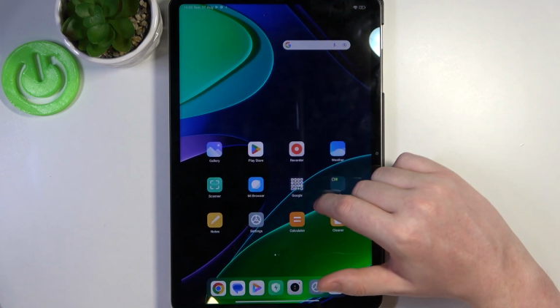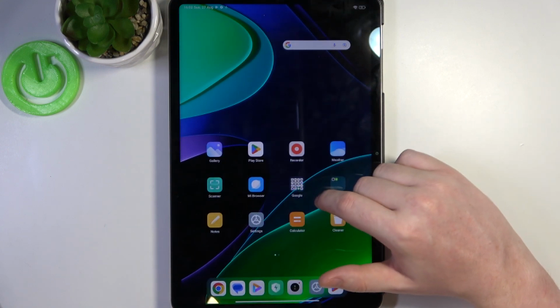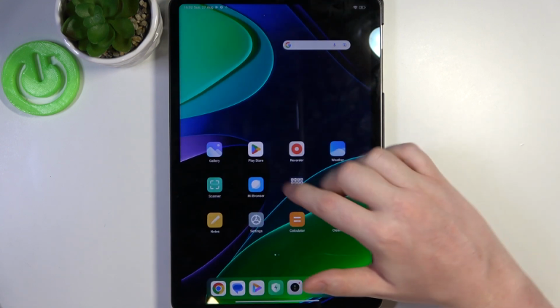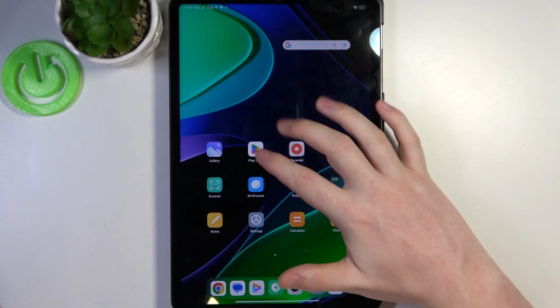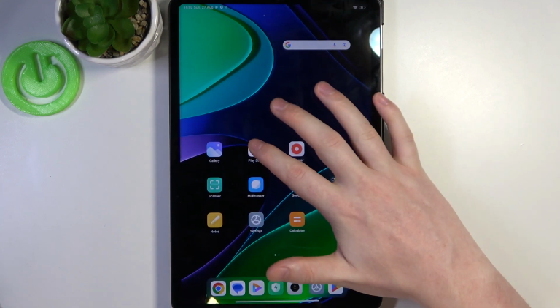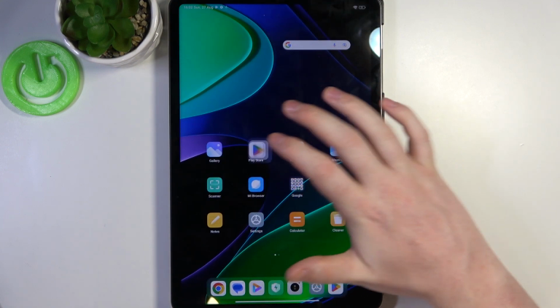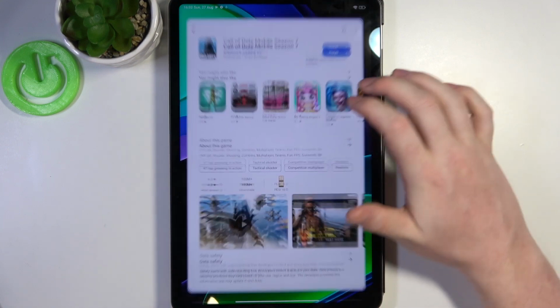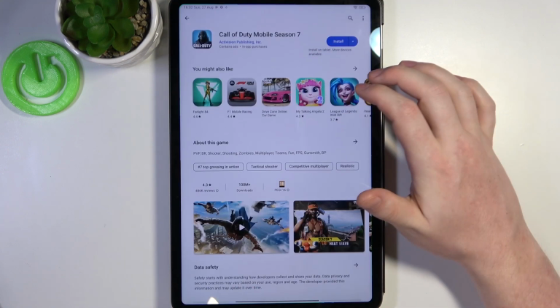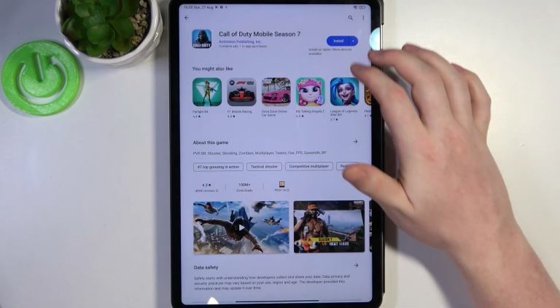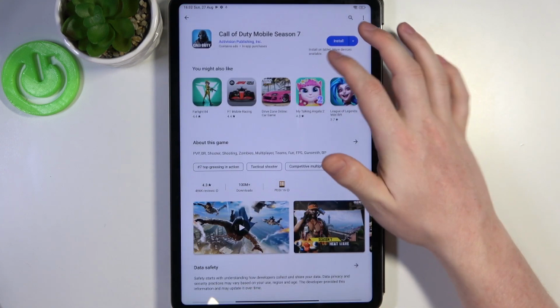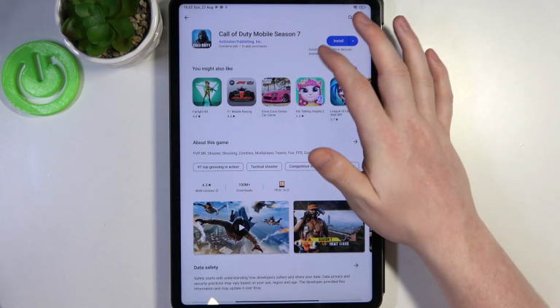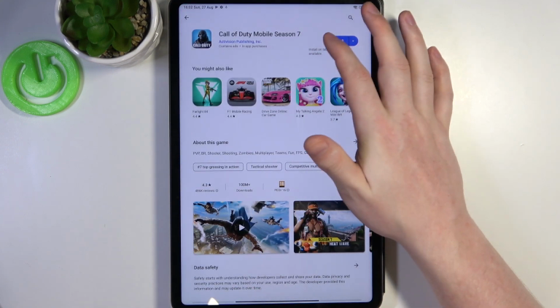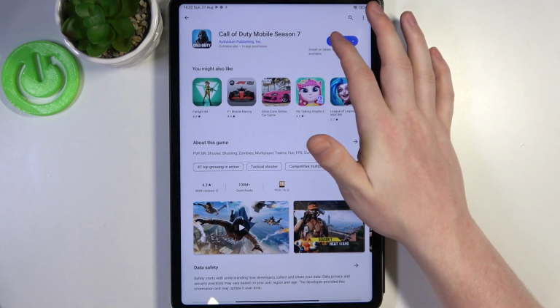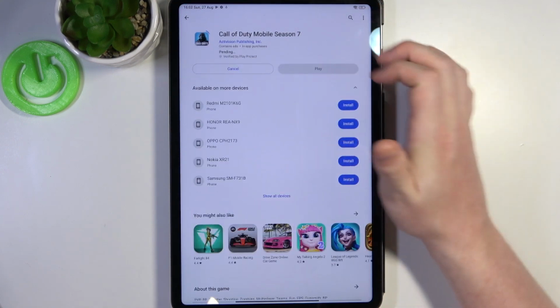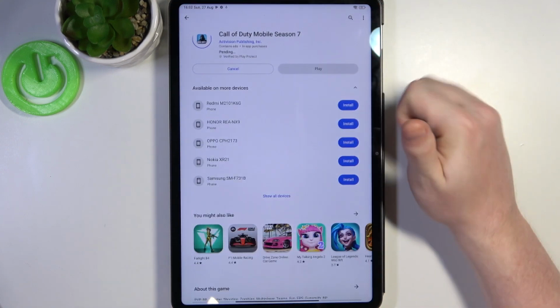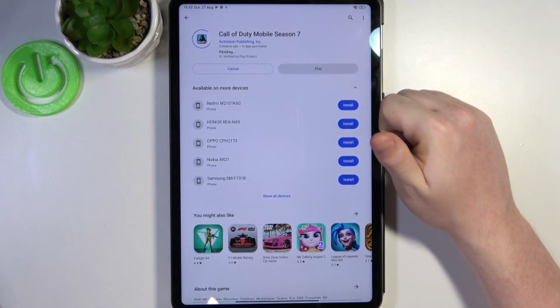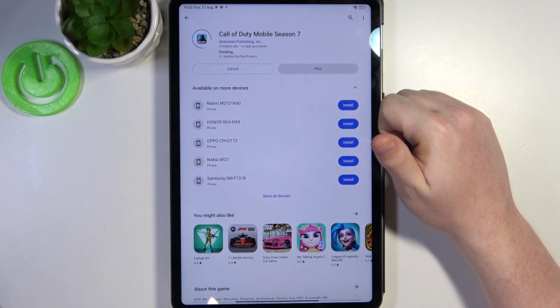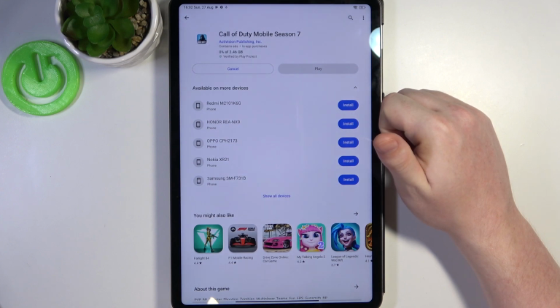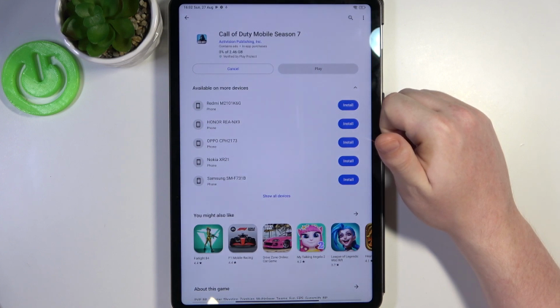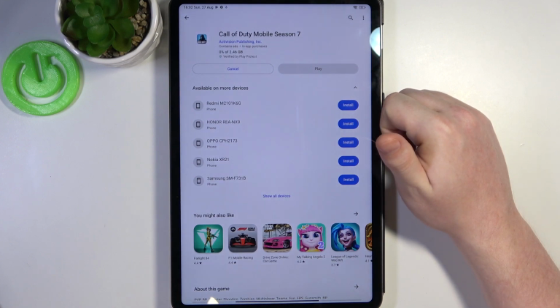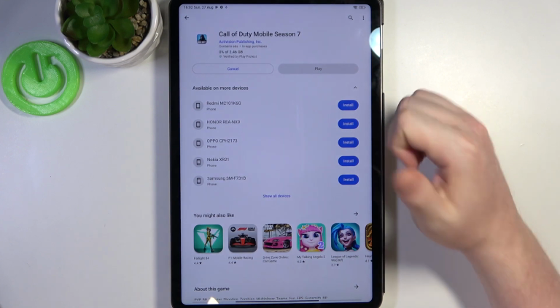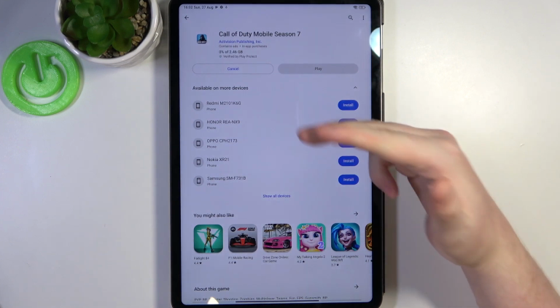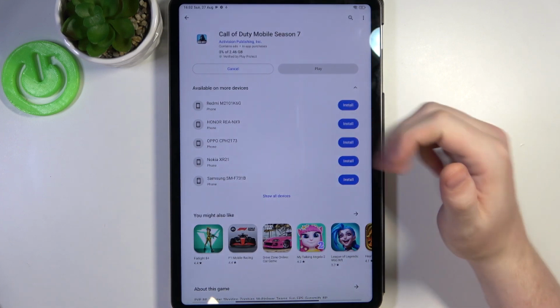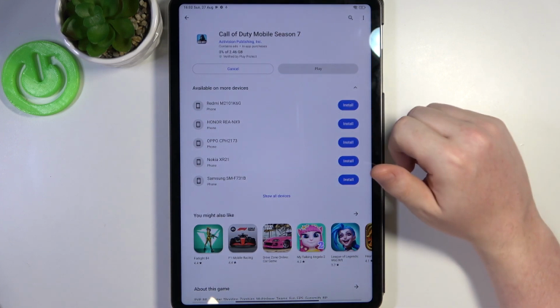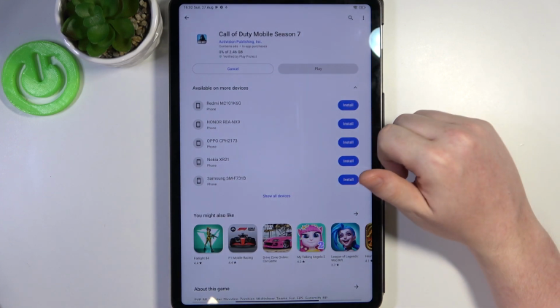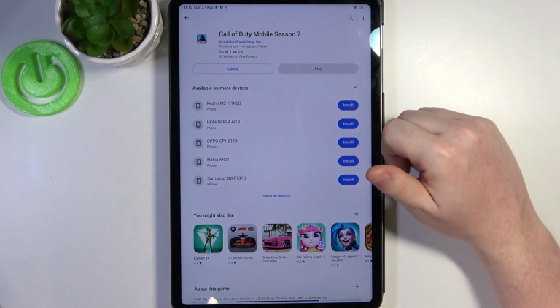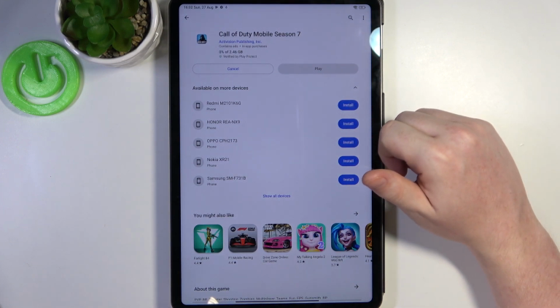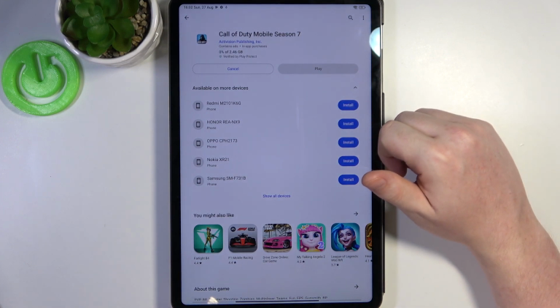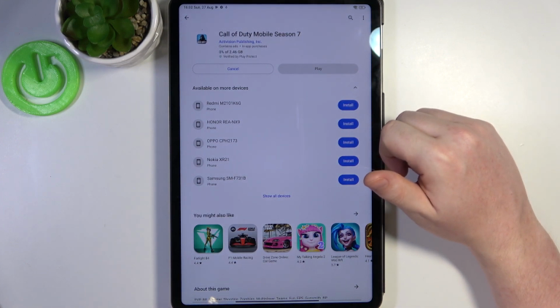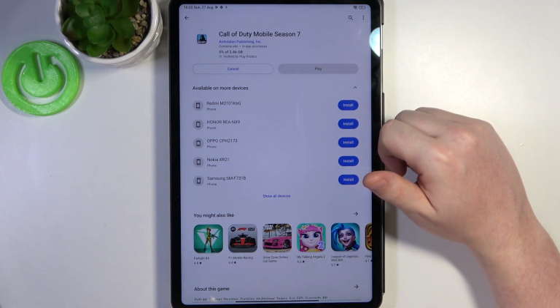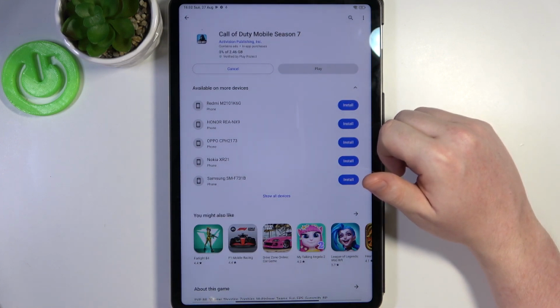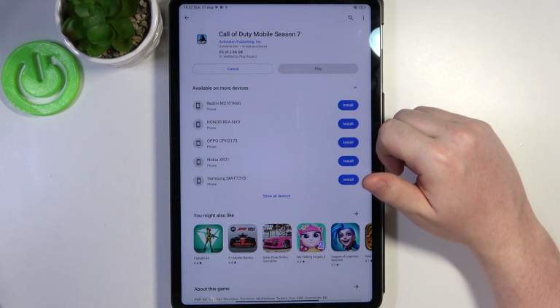When we go back to the Google Play Store and try to install the game again, now it works fine. And that's it for this video.